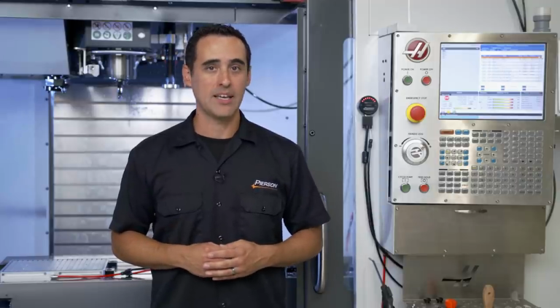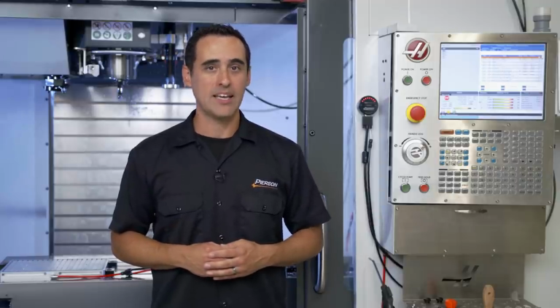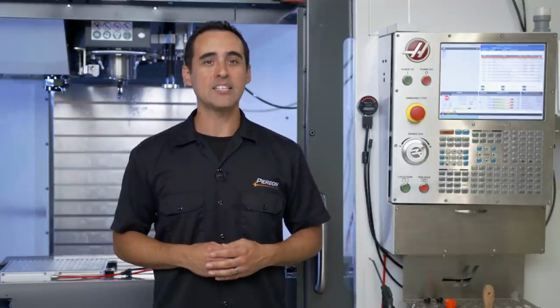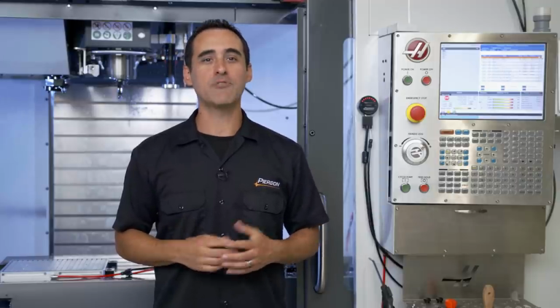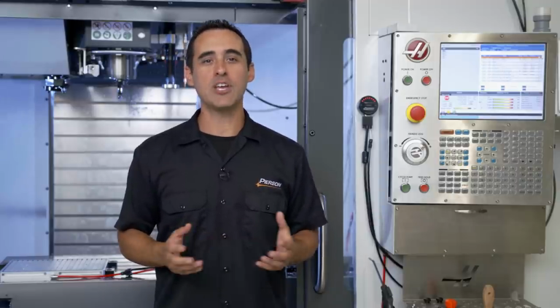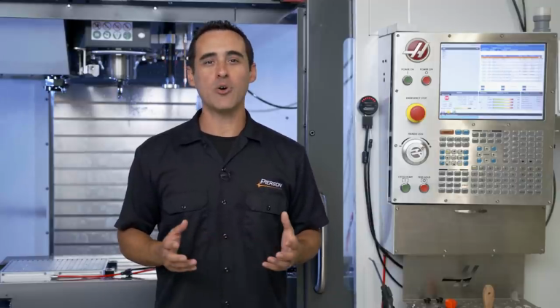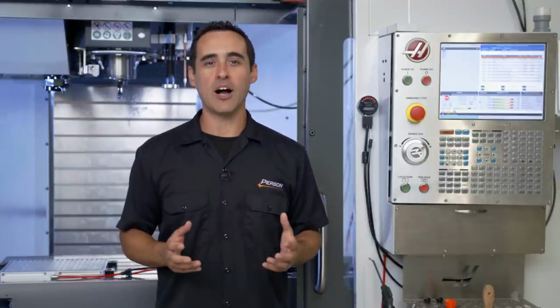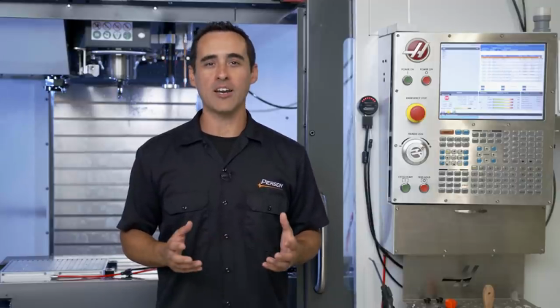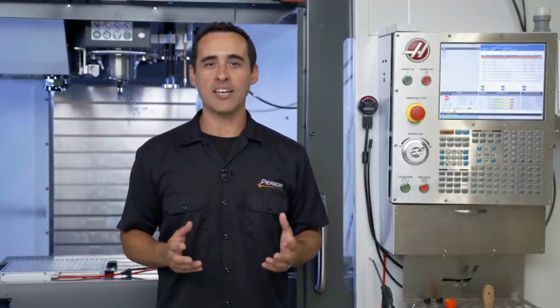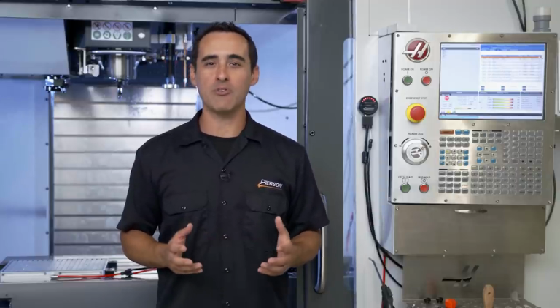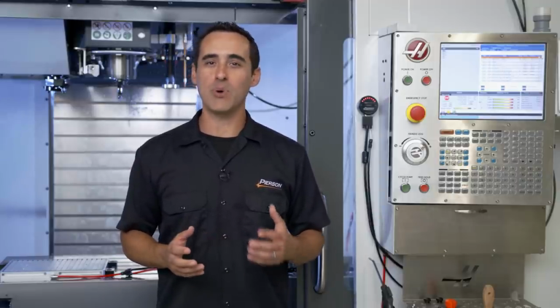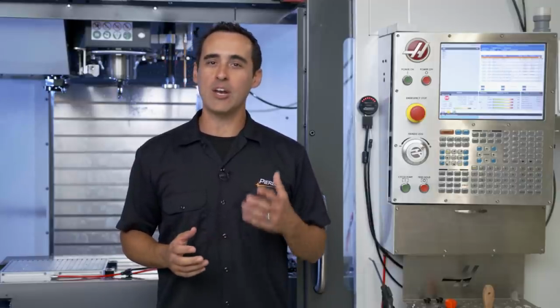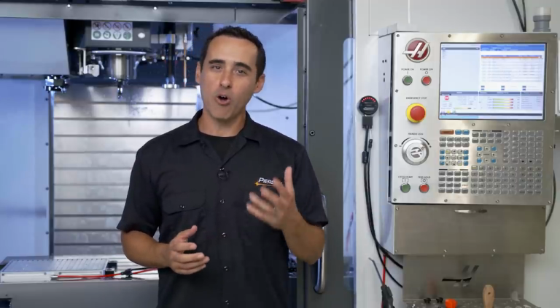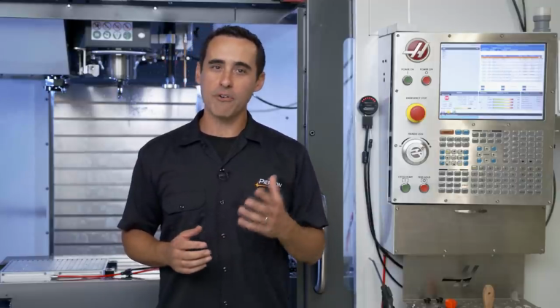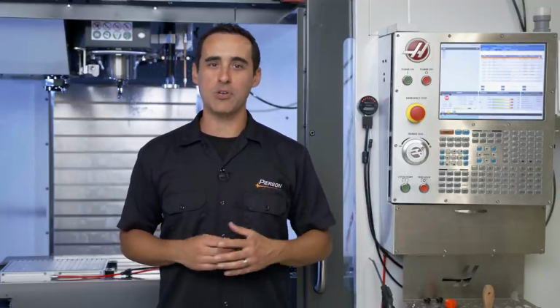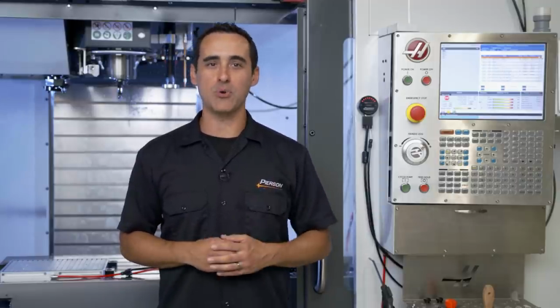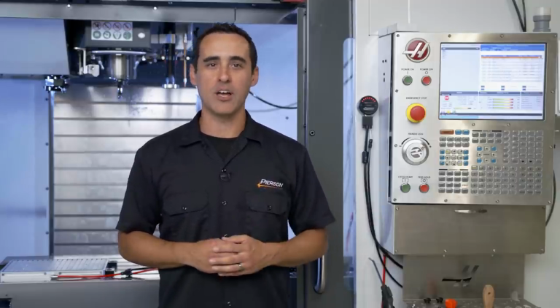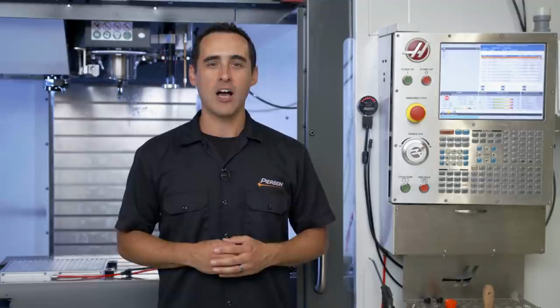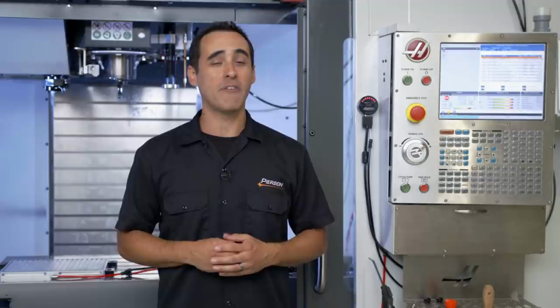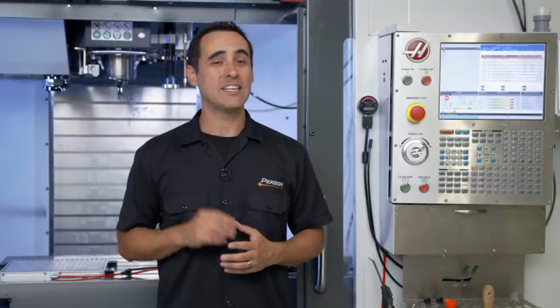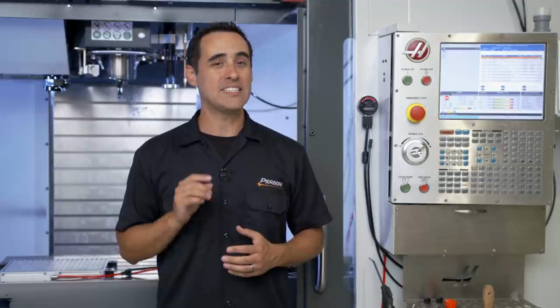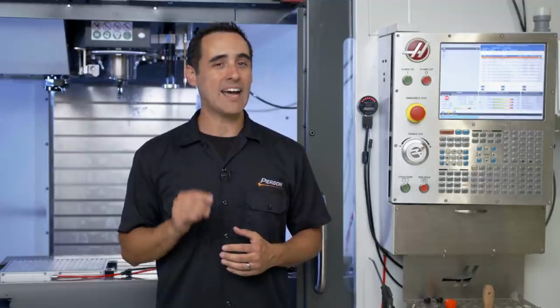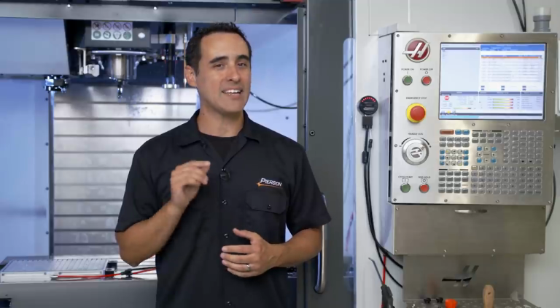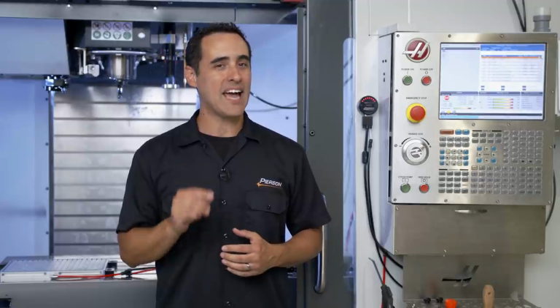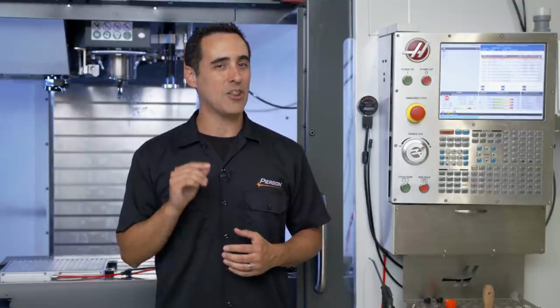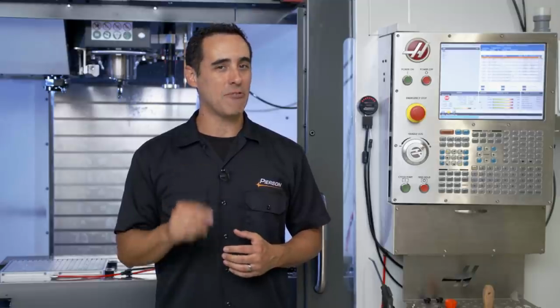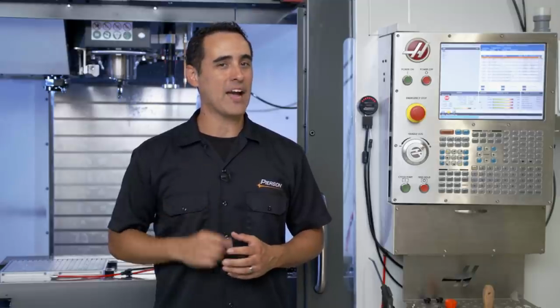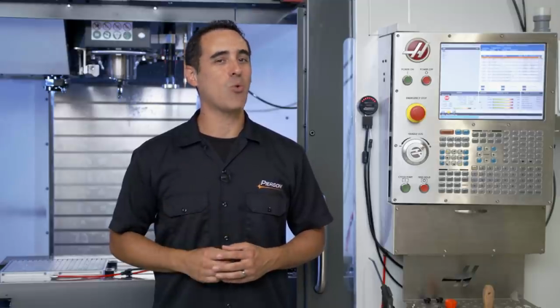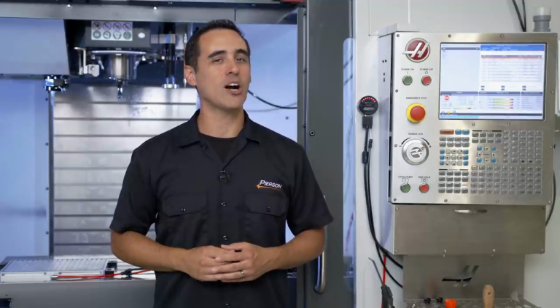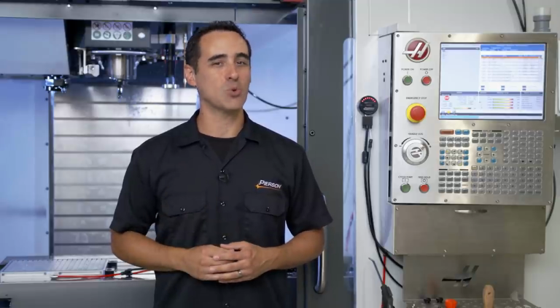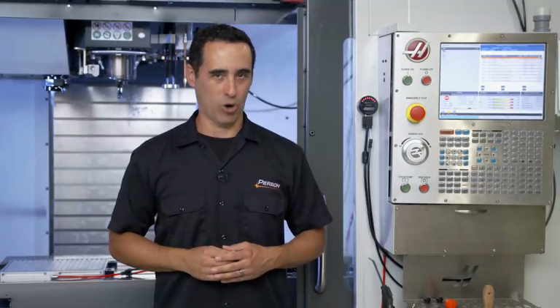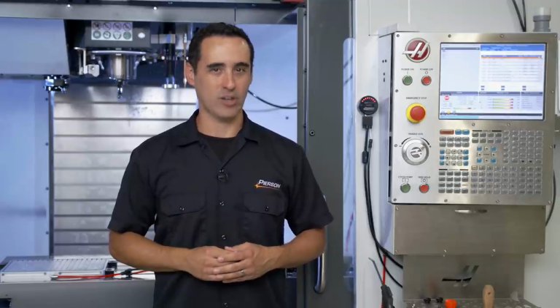In this video, I'm going to give you an overview of exactly how the VacWatch works.